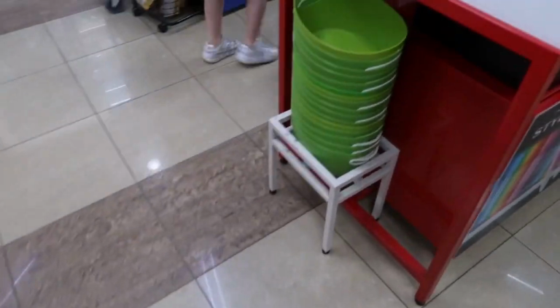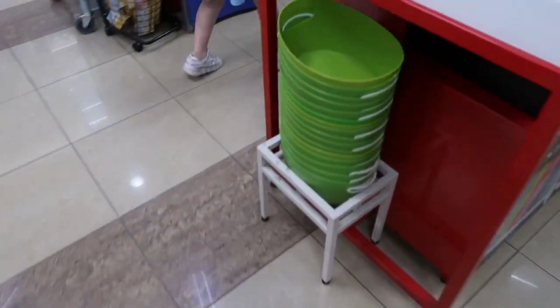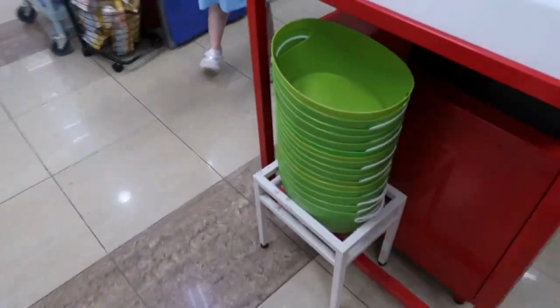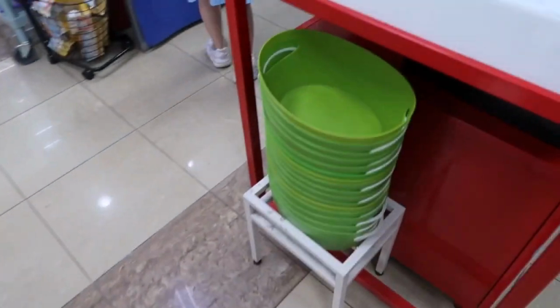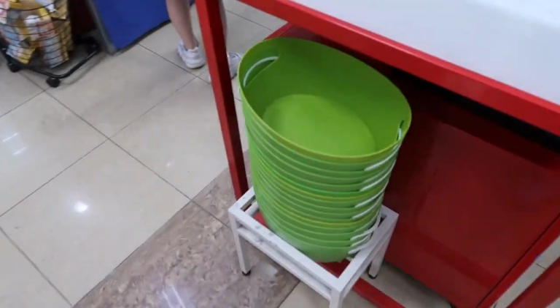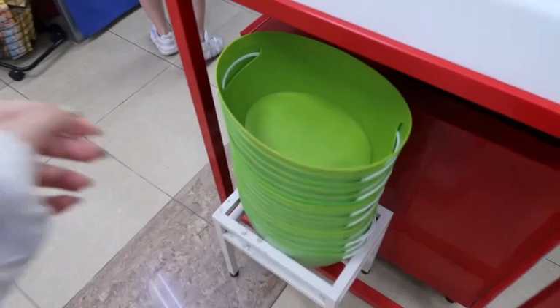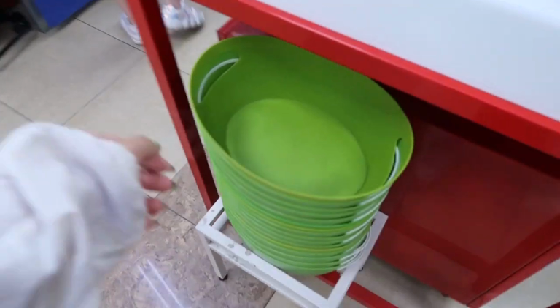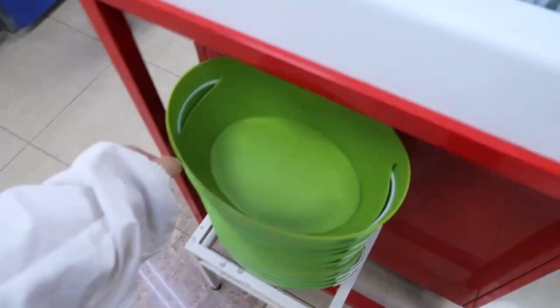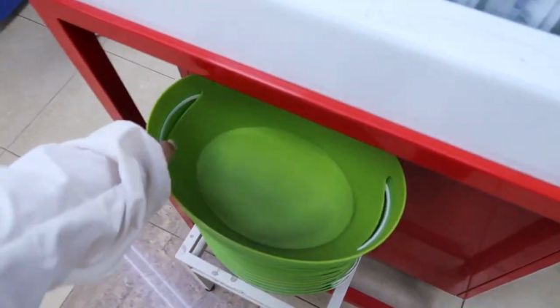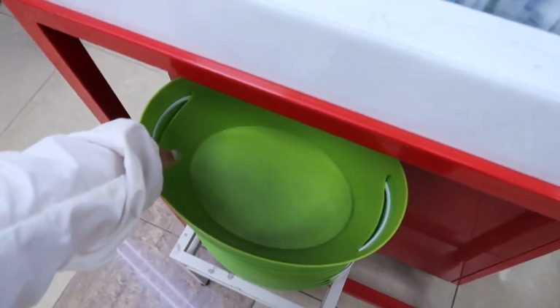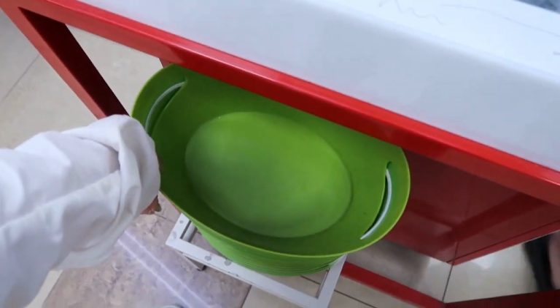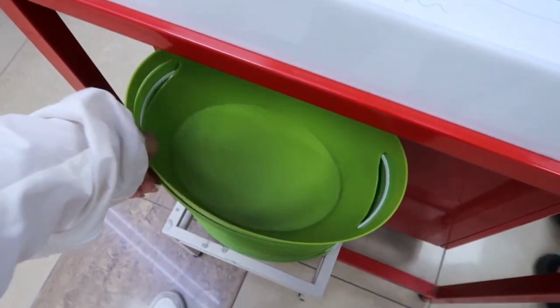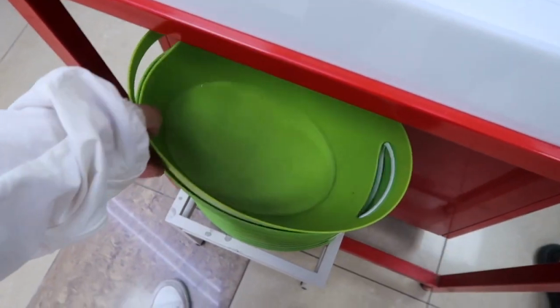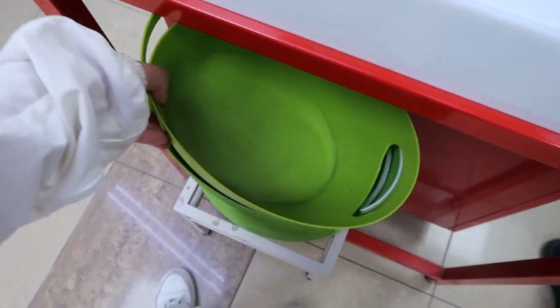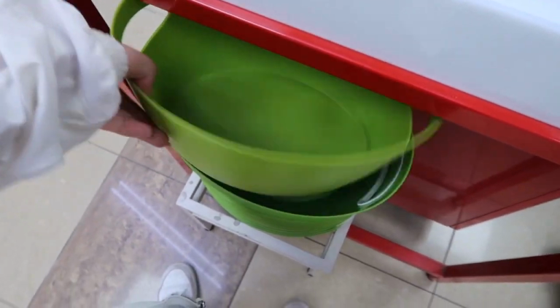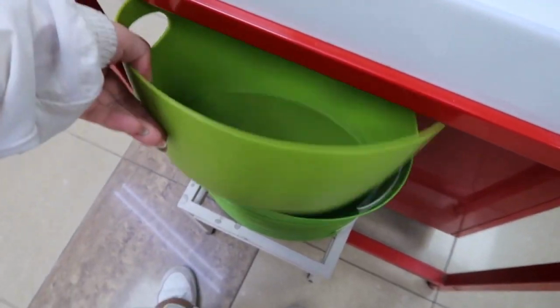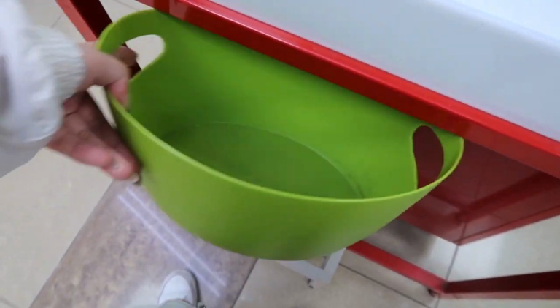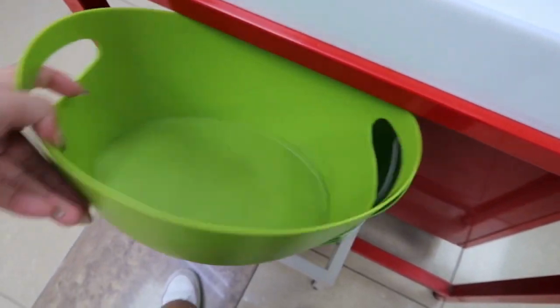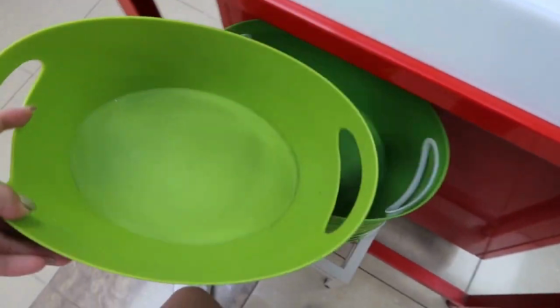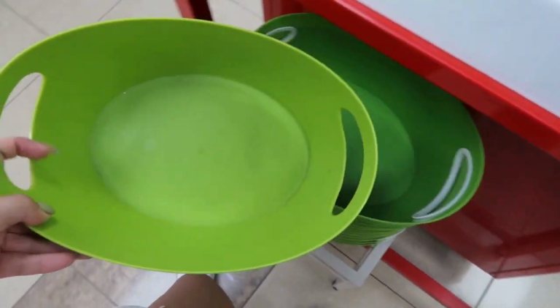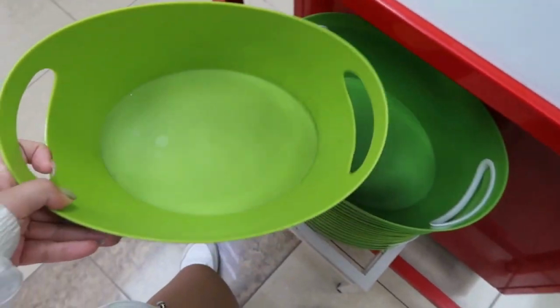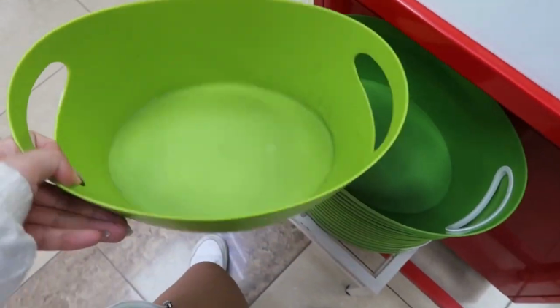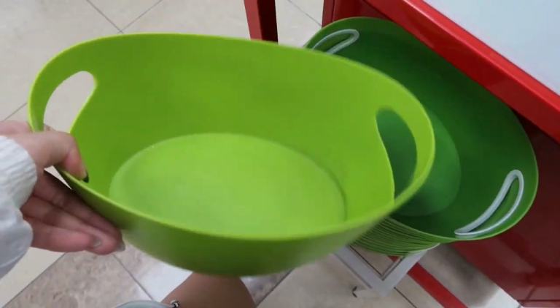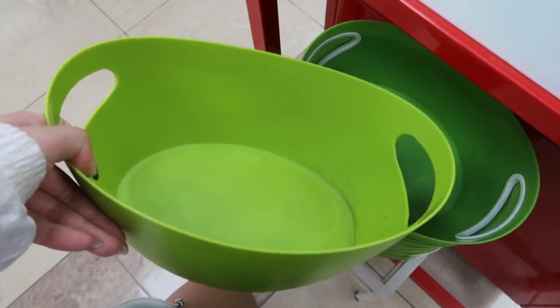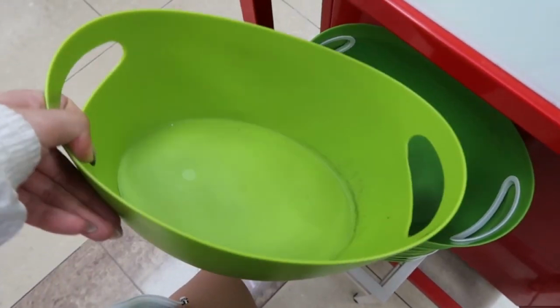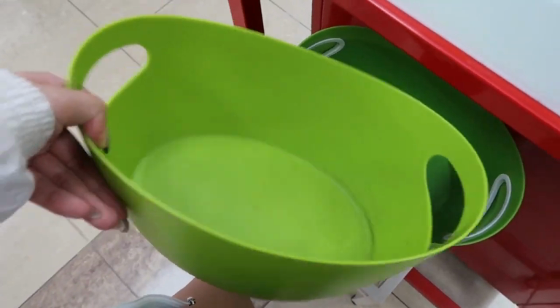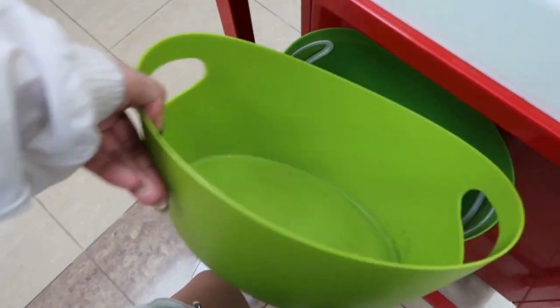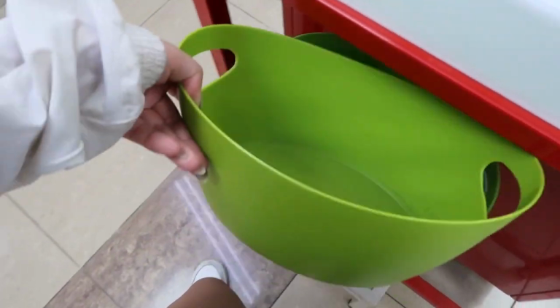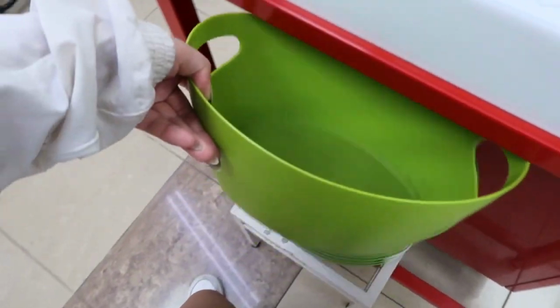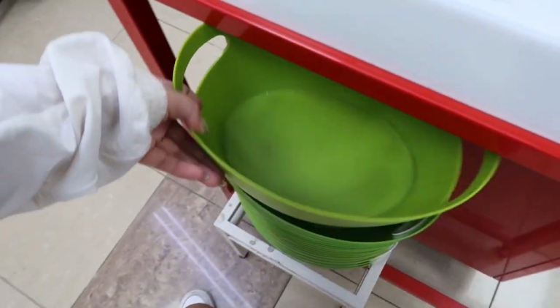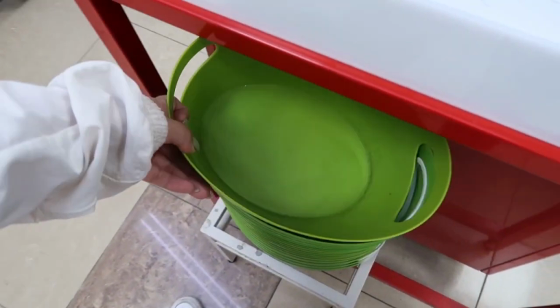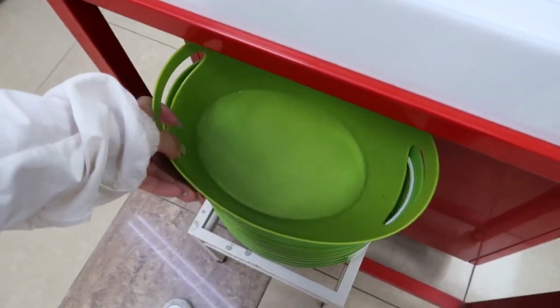To make it easier for when you shop, they have these little buckets that you can put all your products in.